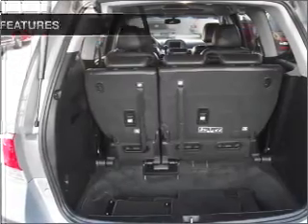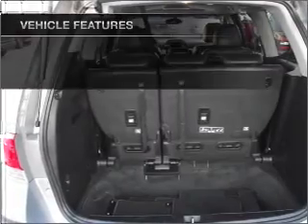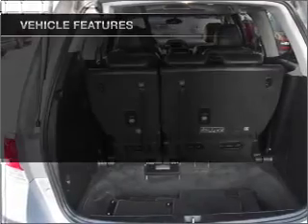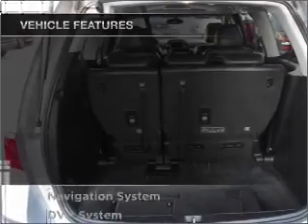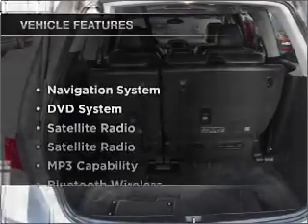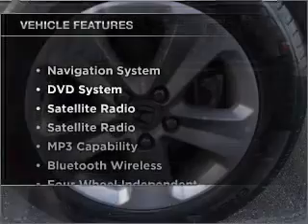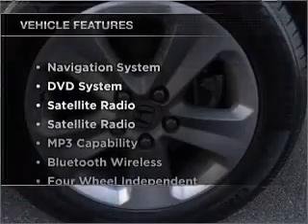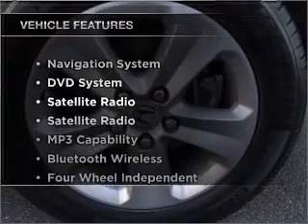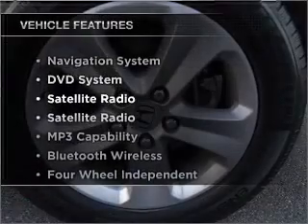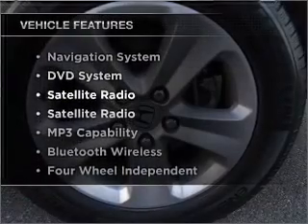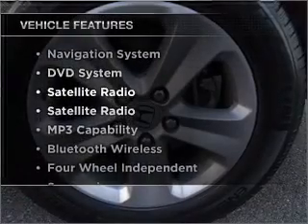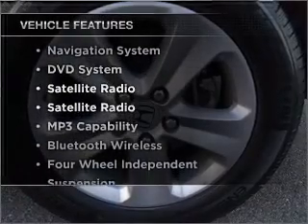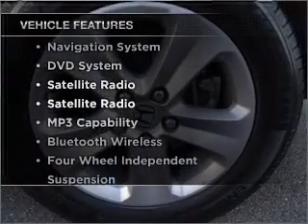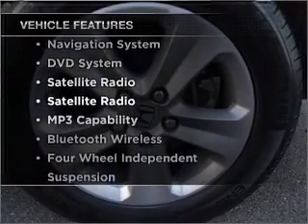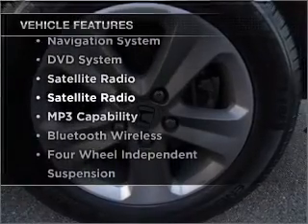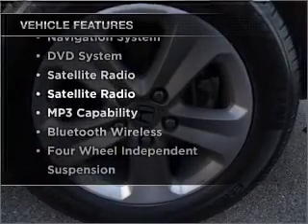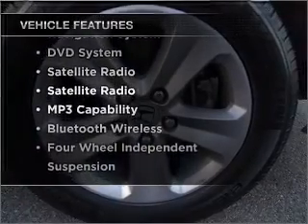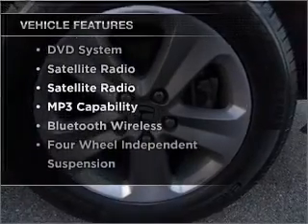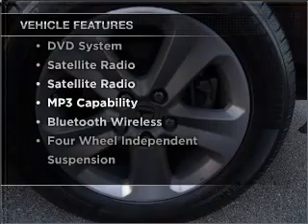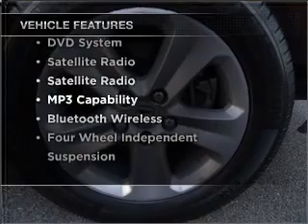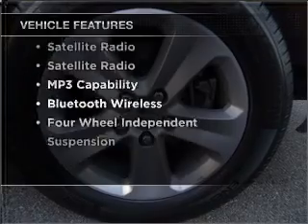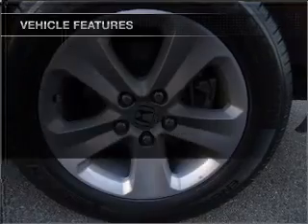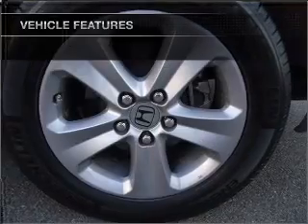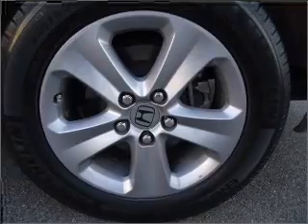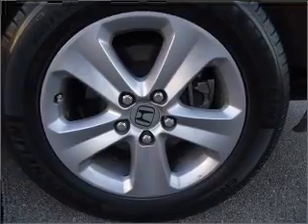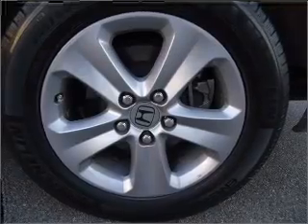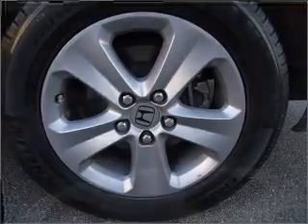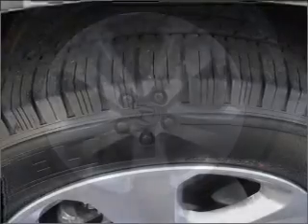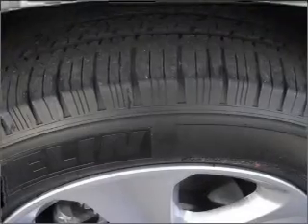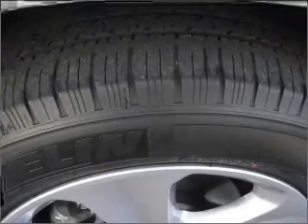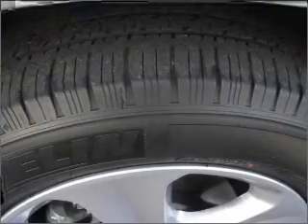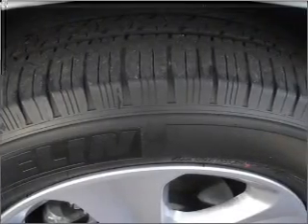And with these notable features, you won't want to miss out on the opportunity to own this amazing ride. Call today to schedule a test drive.